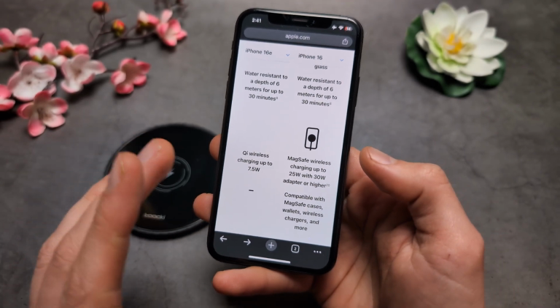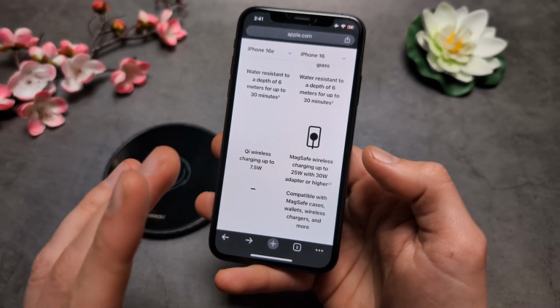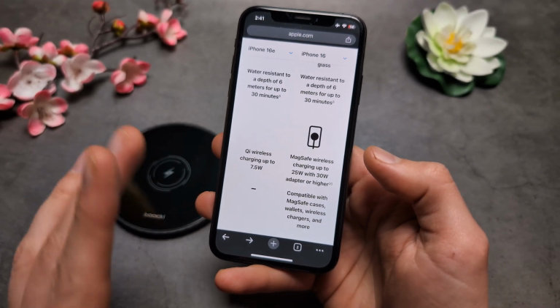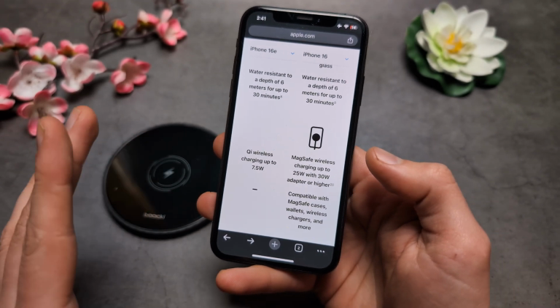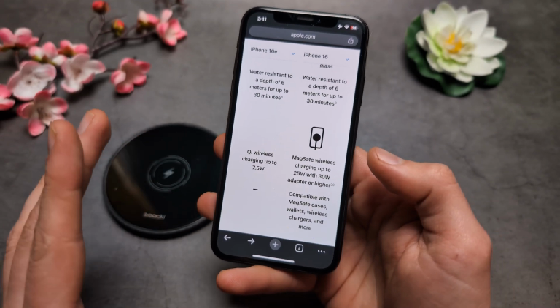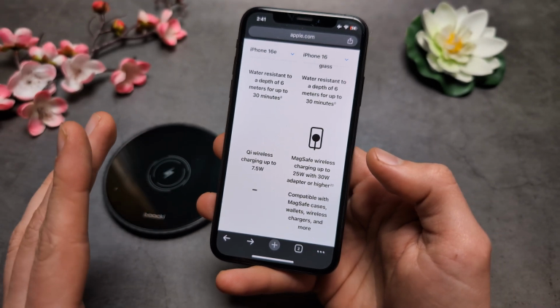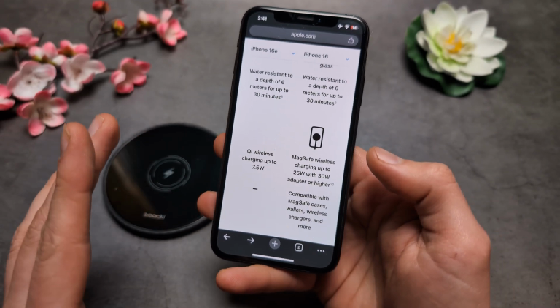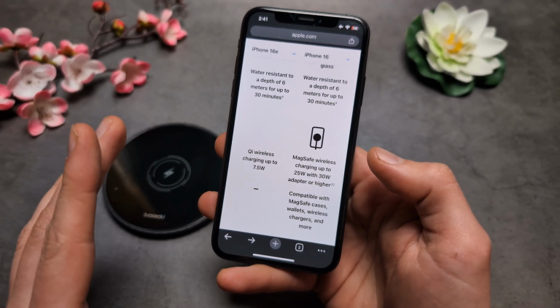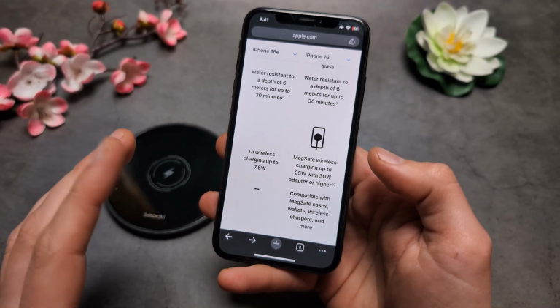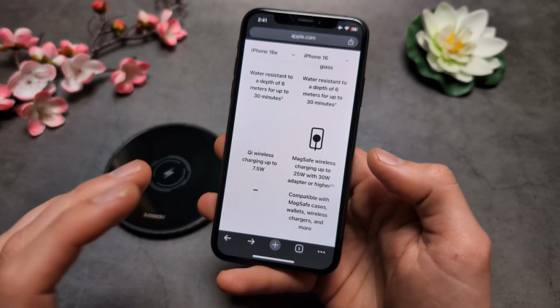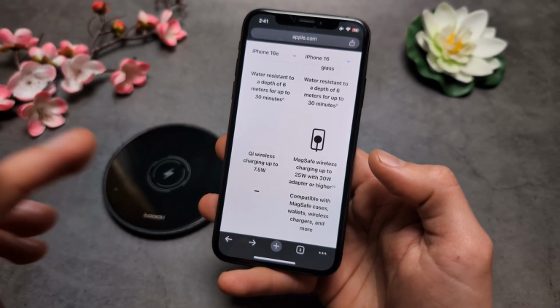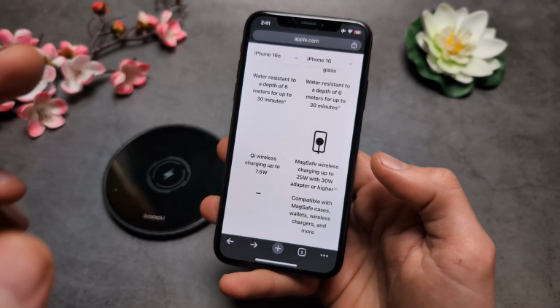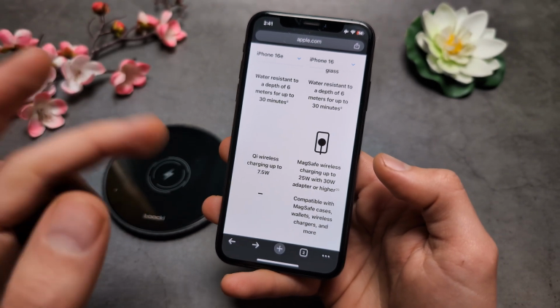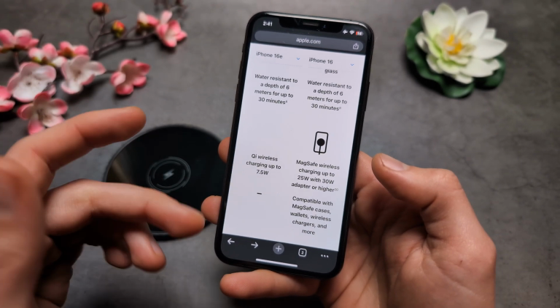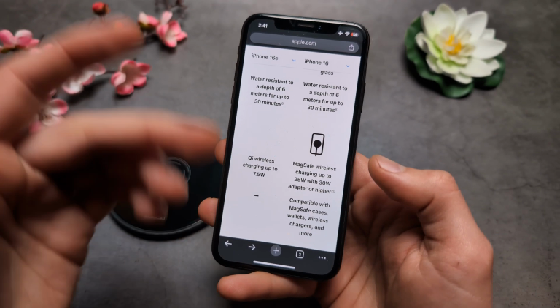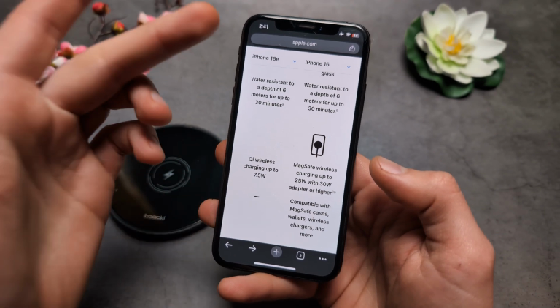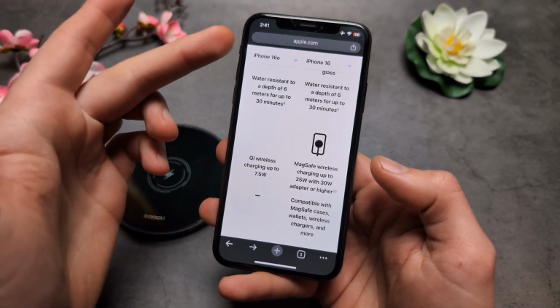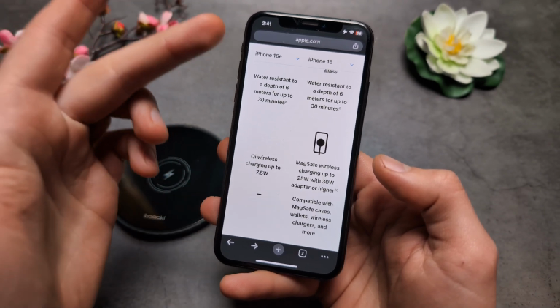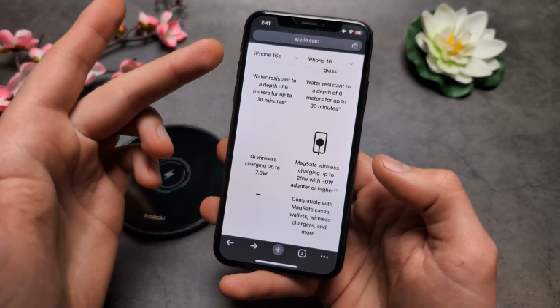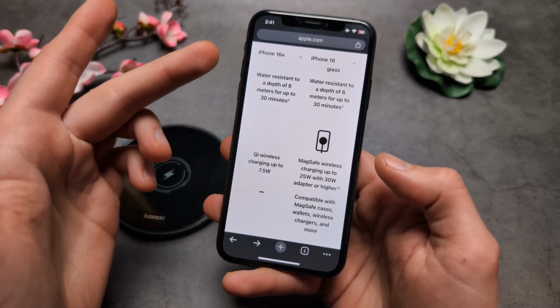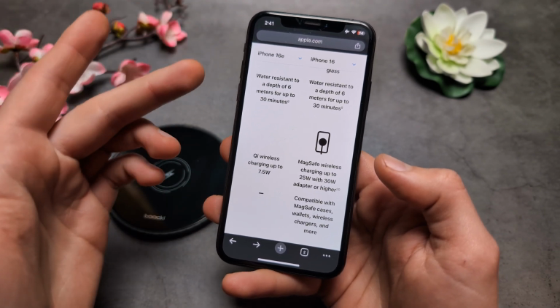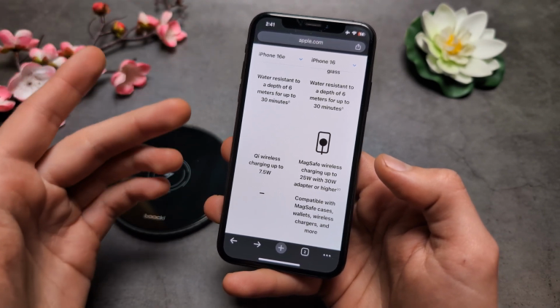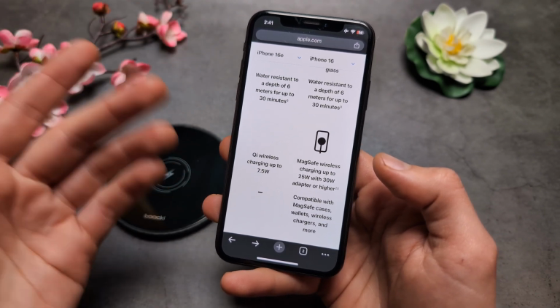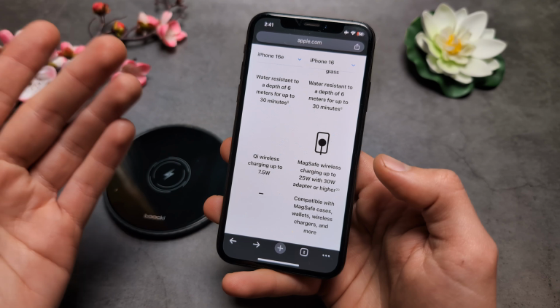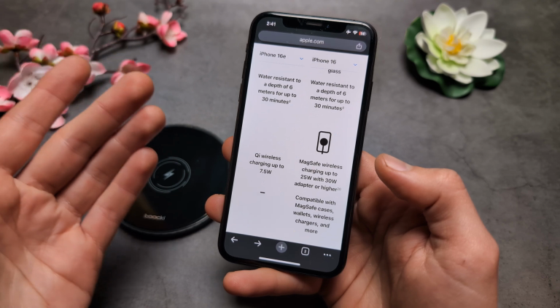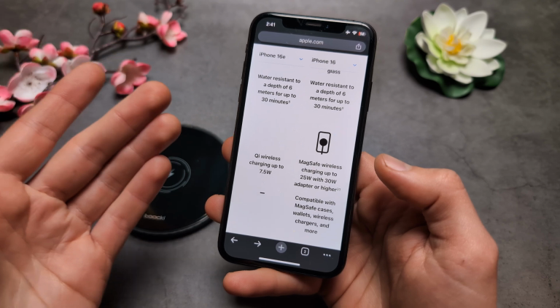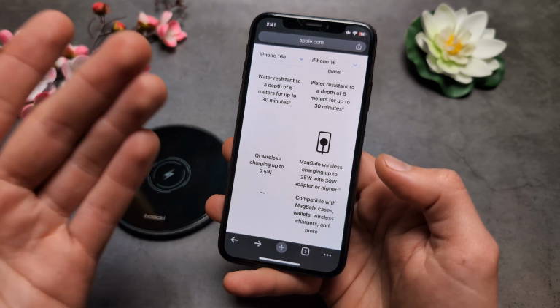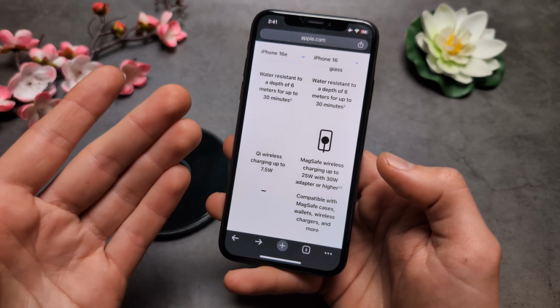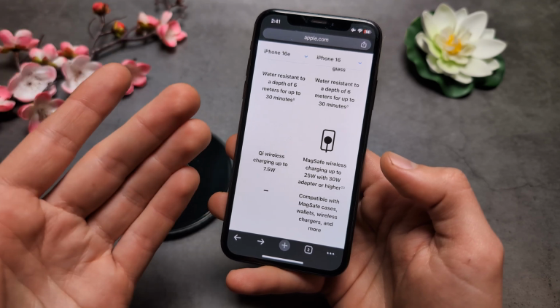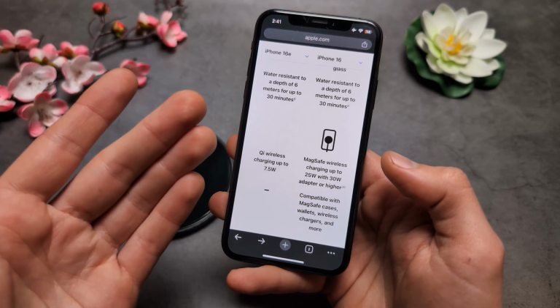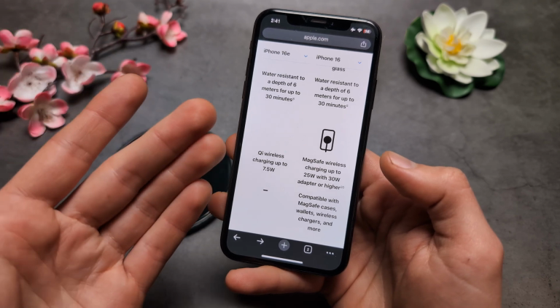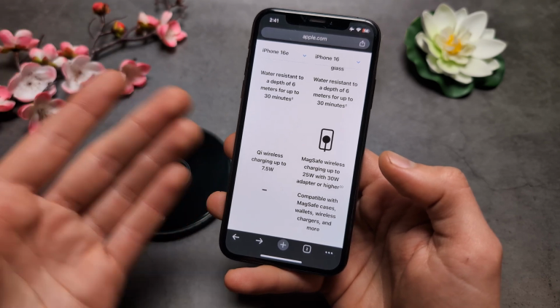Also, what's even worse, on the 16e, we also do not get MagSafe.